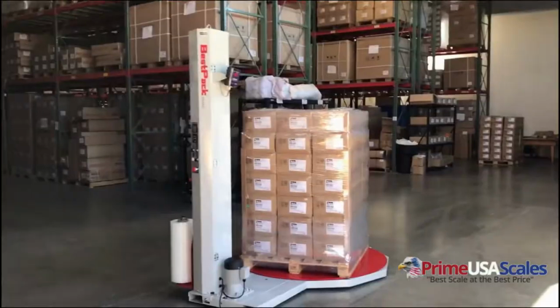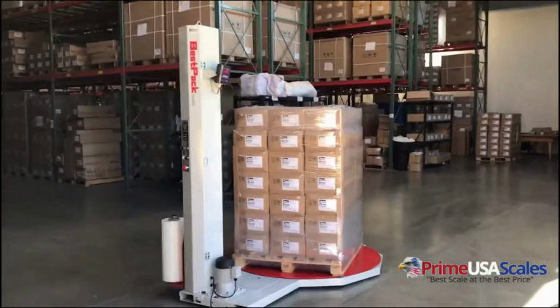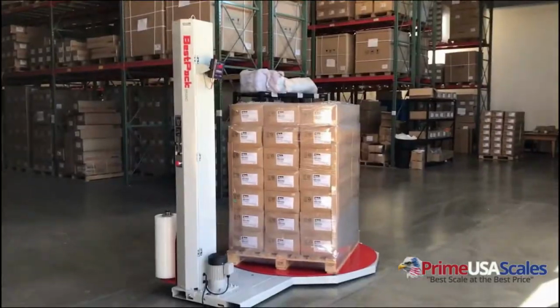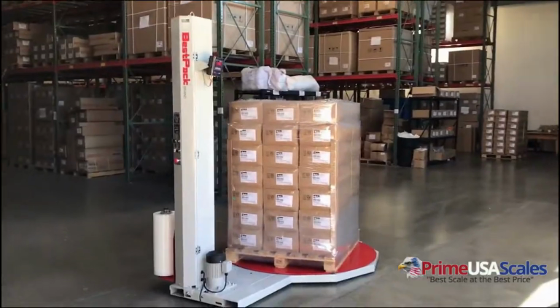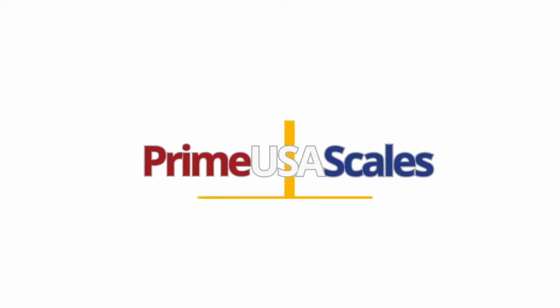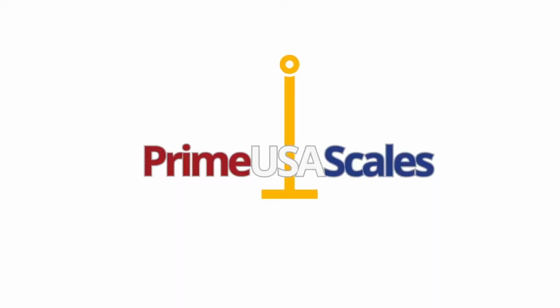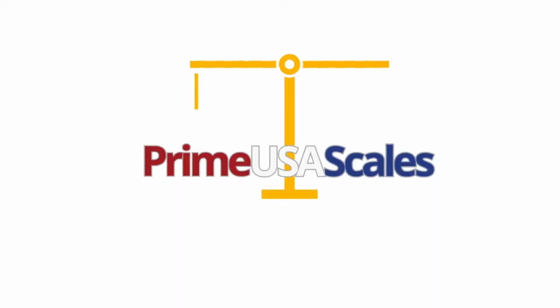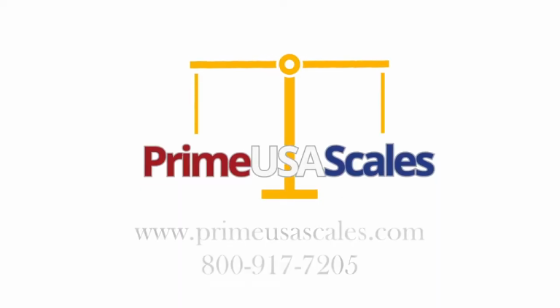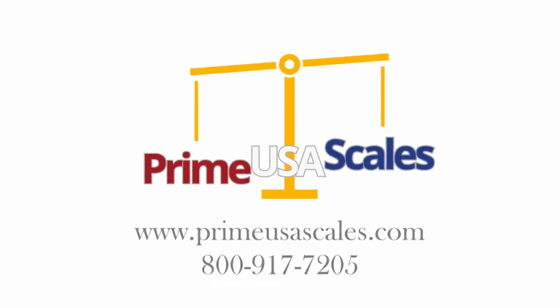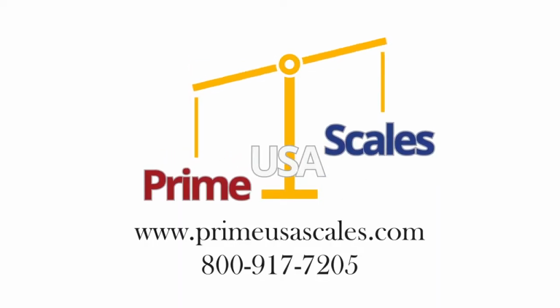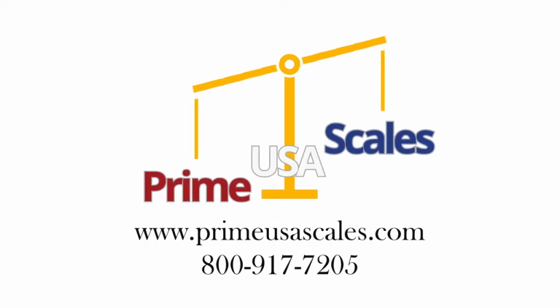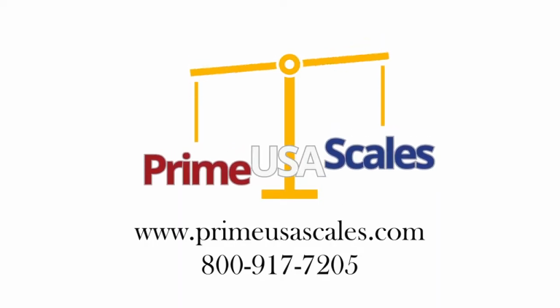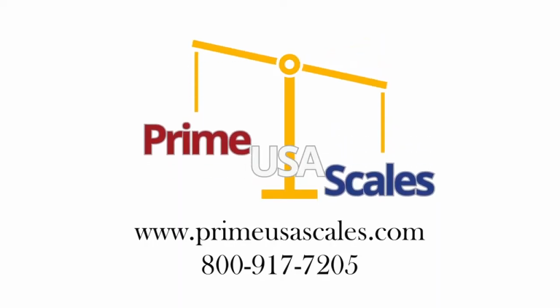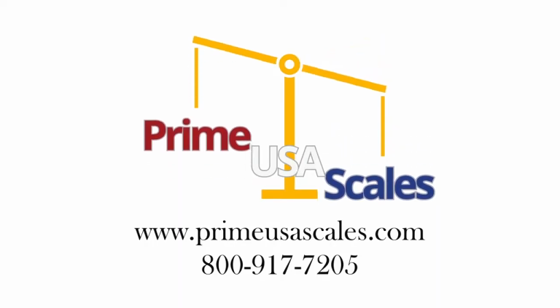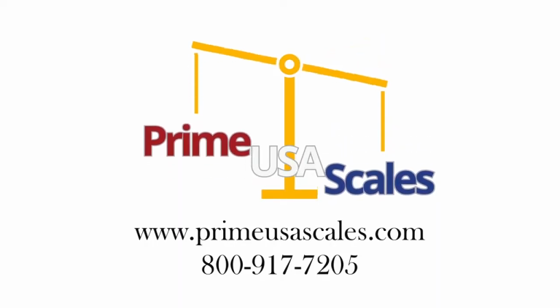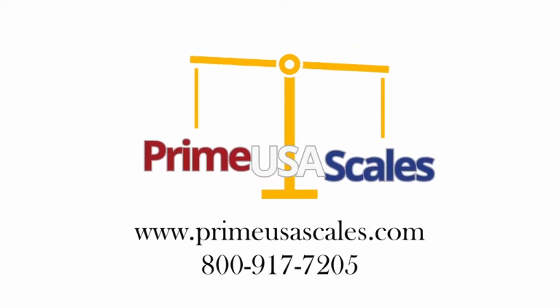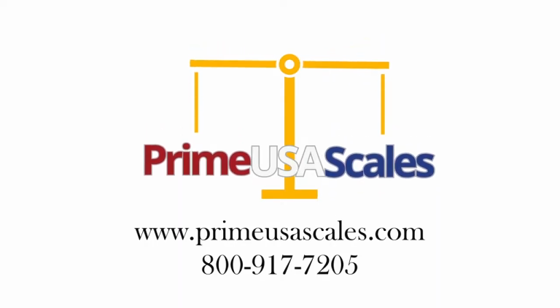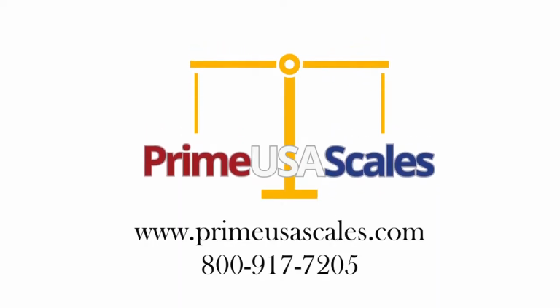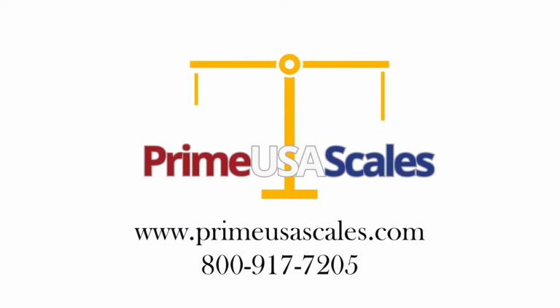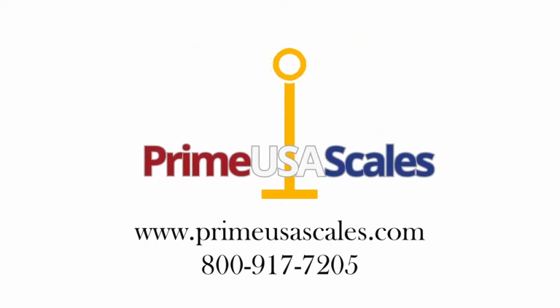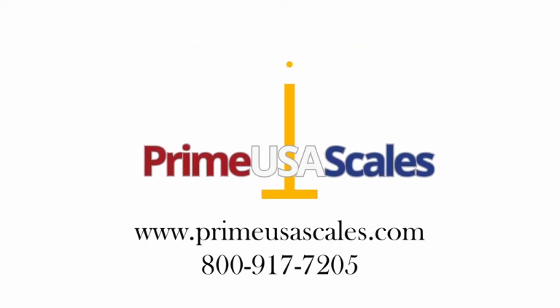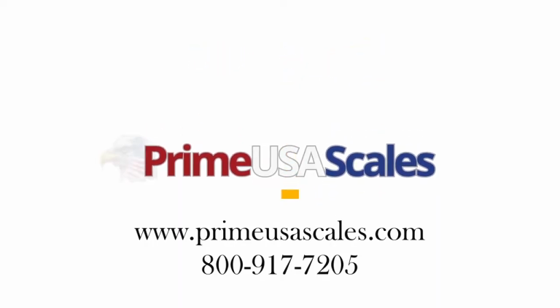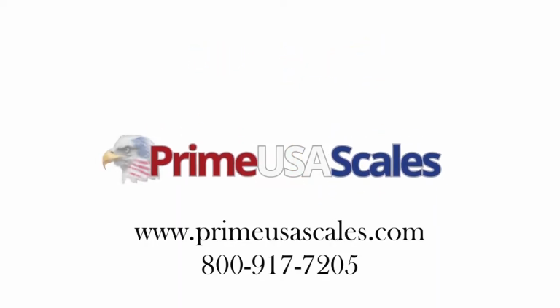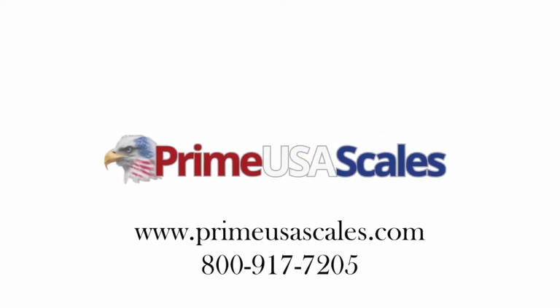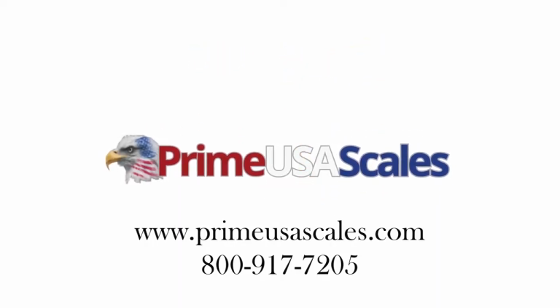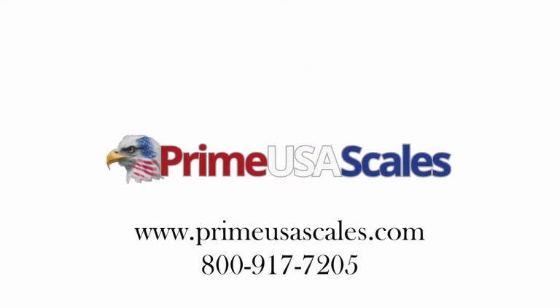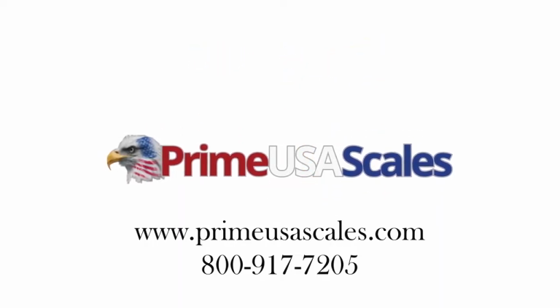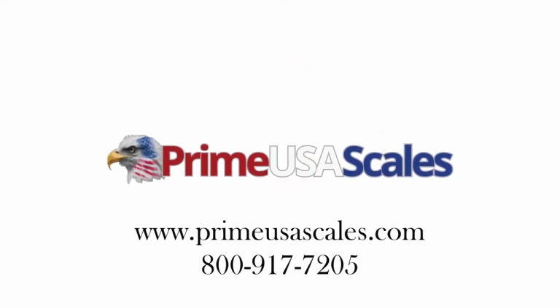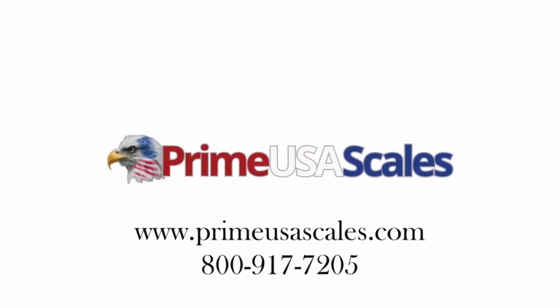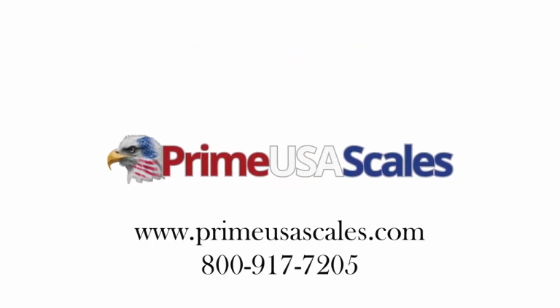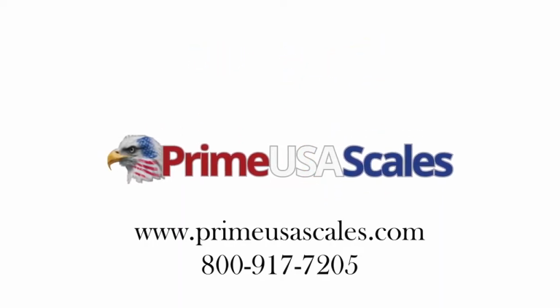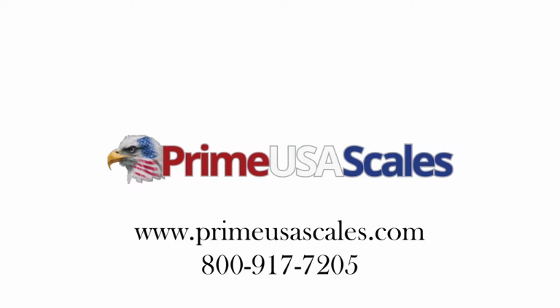Call us today for more information at 800-917-7205.